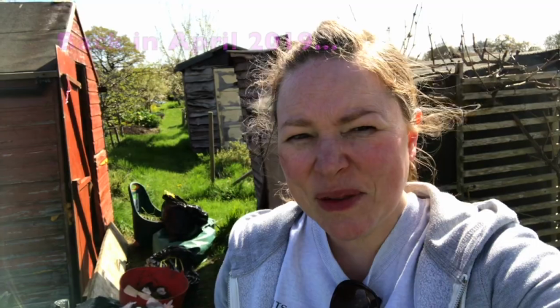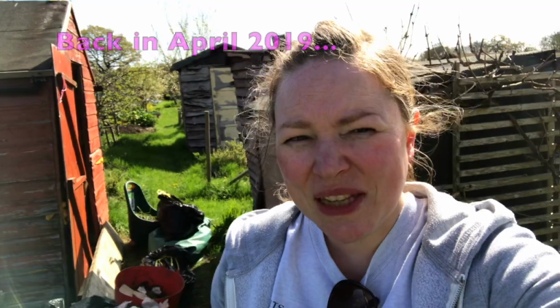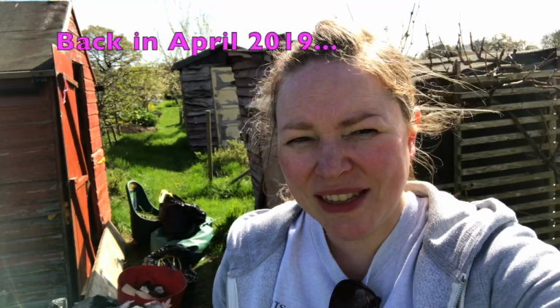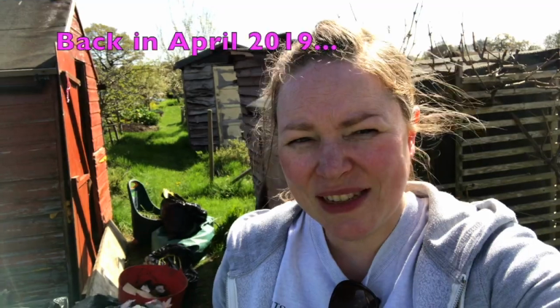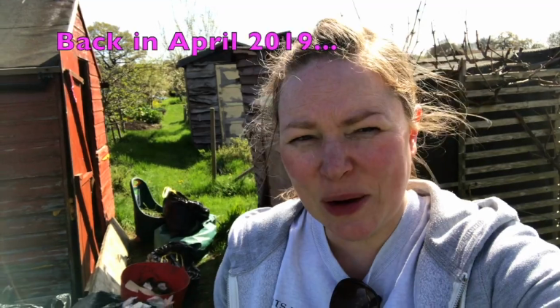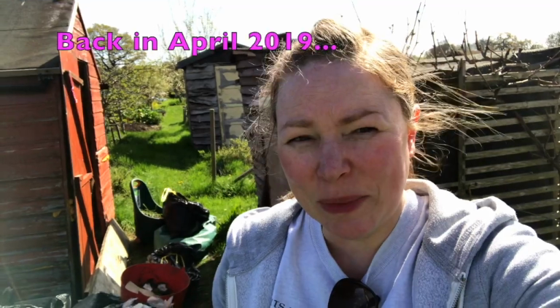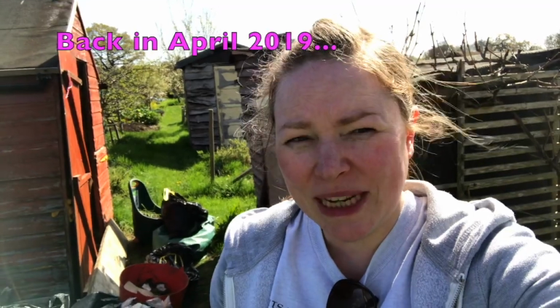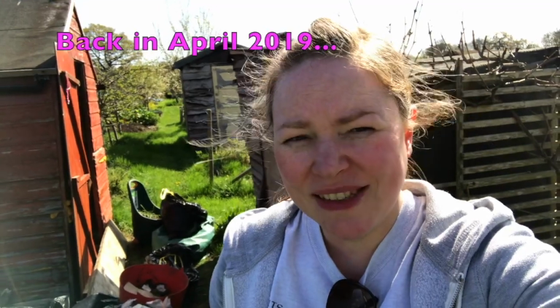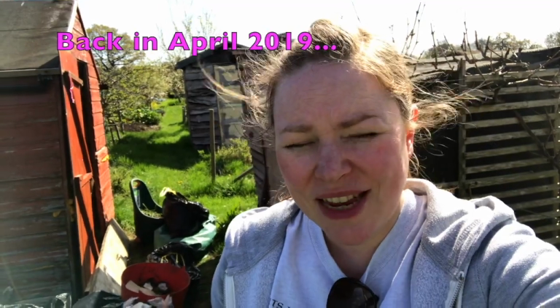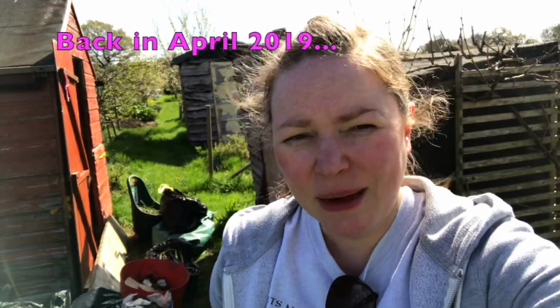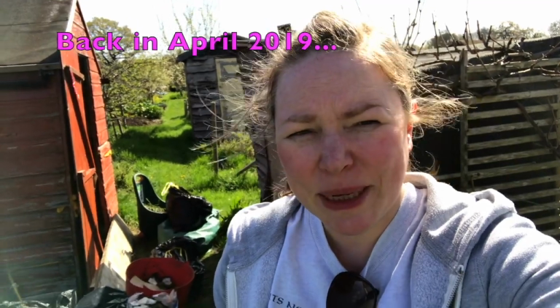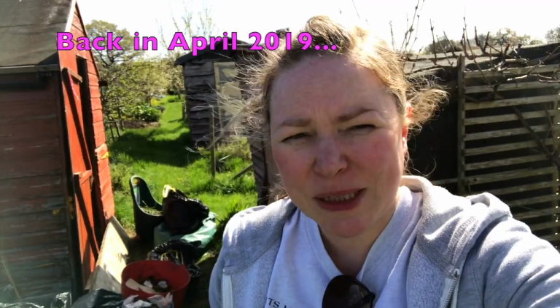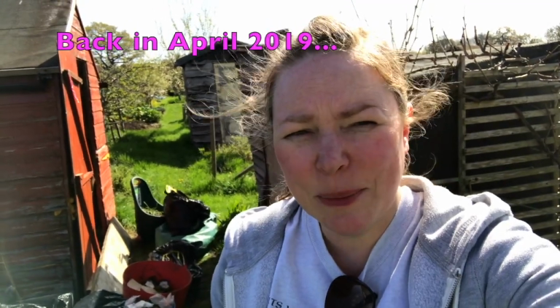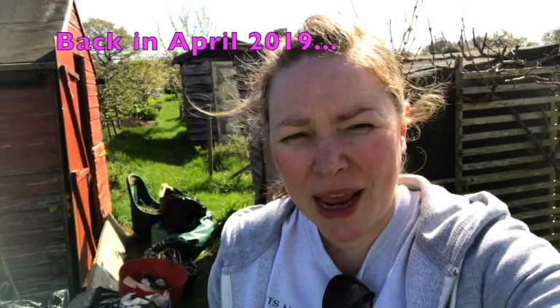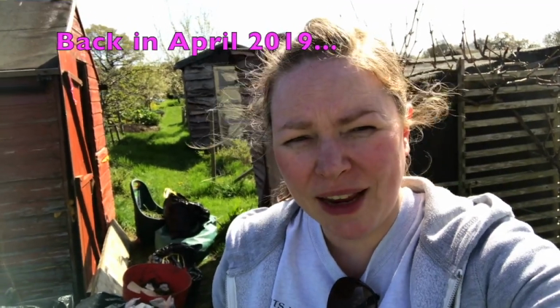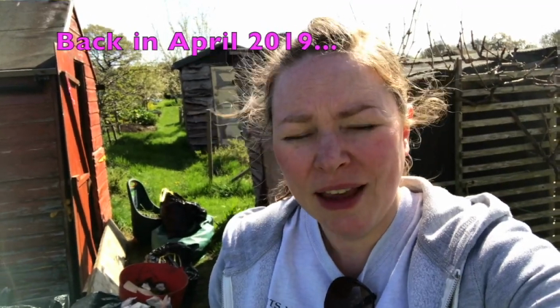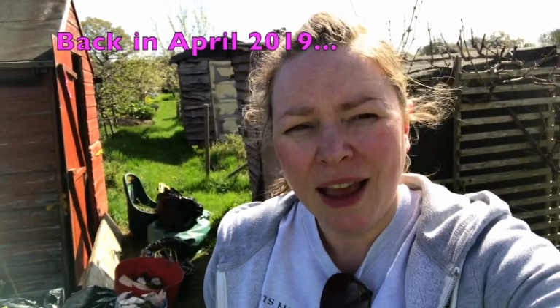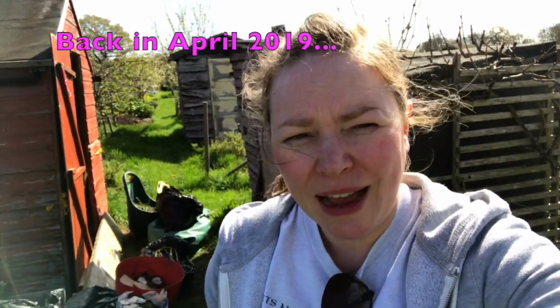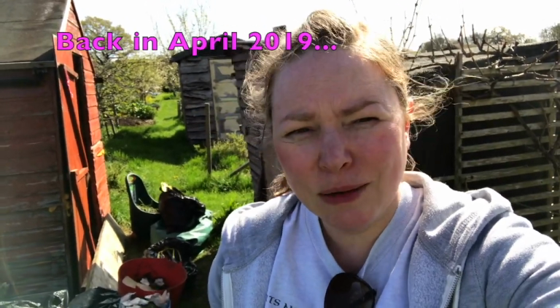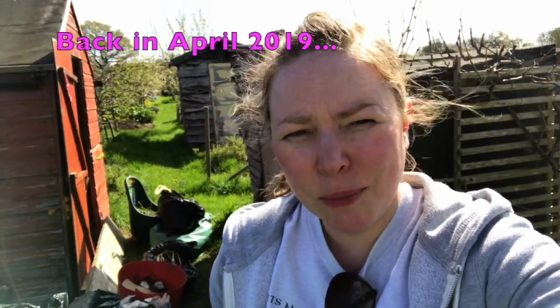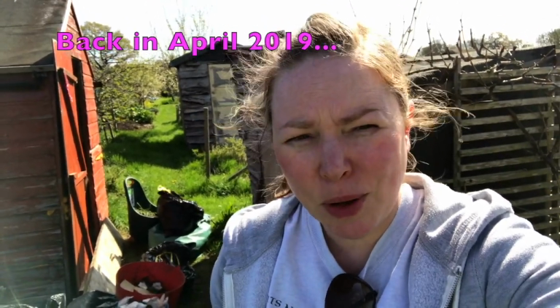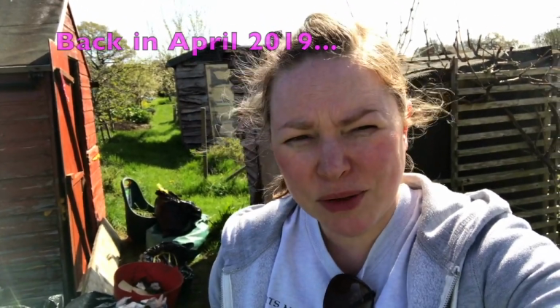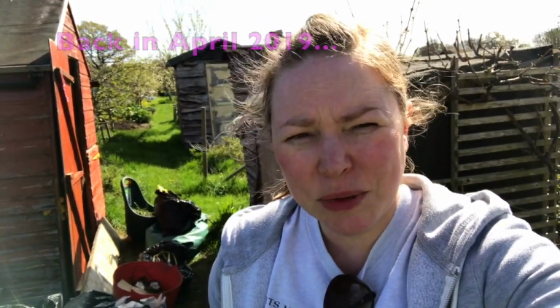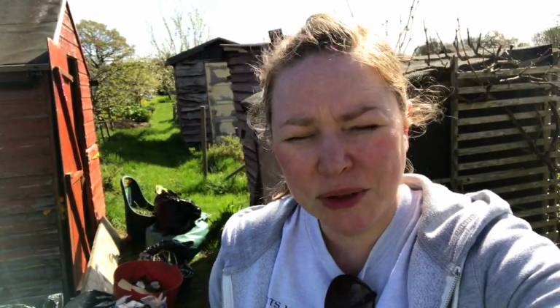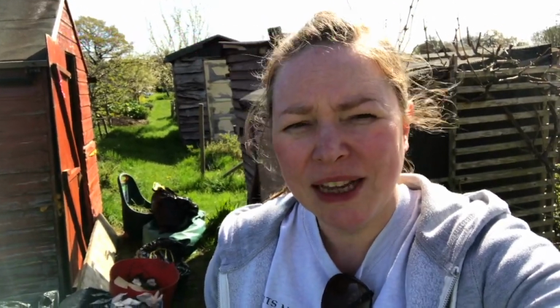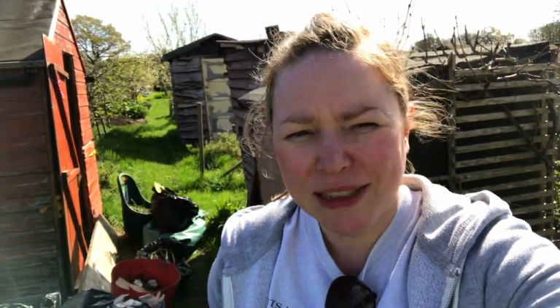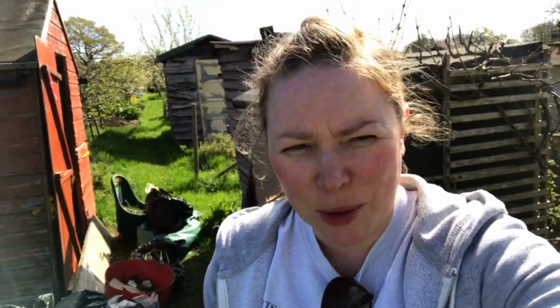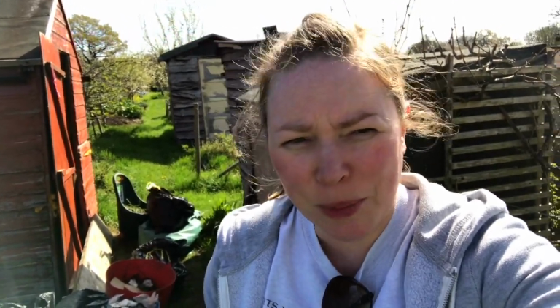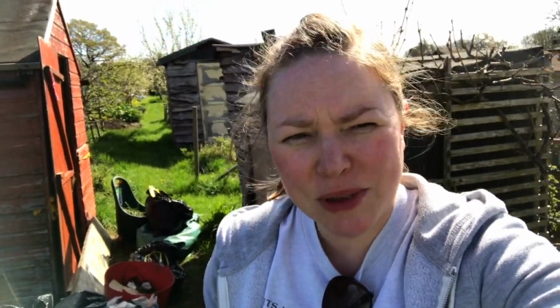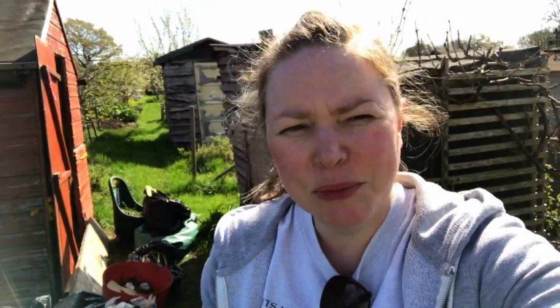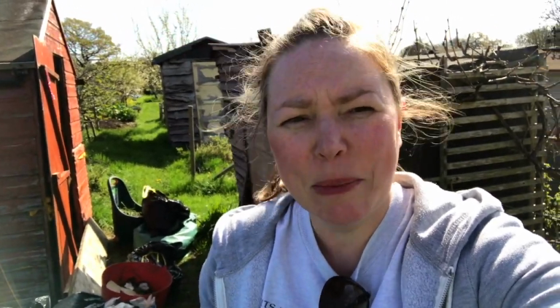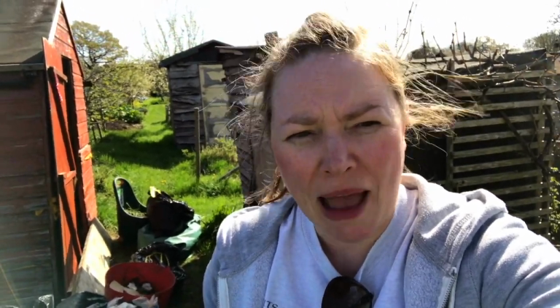Welcome to North London Allotment and today we're going to play 'How Compostable is a Compostable Bag'.